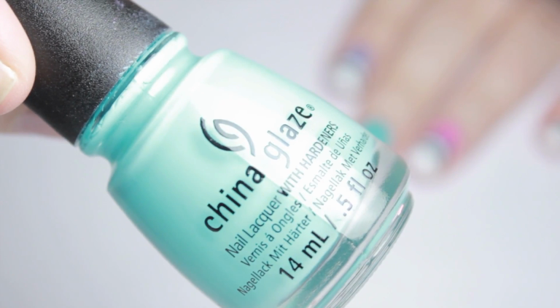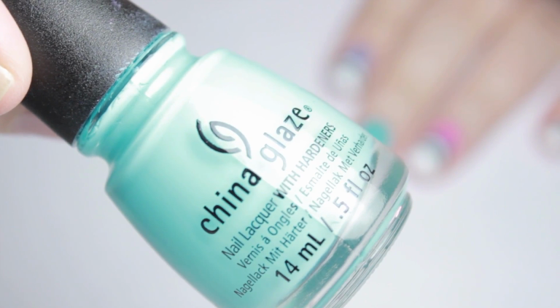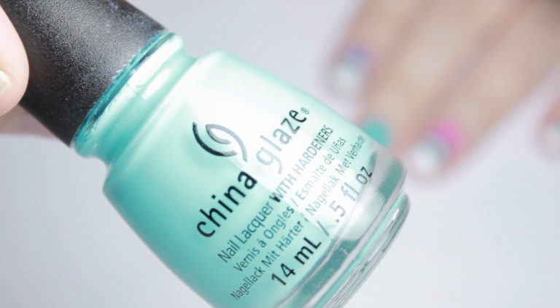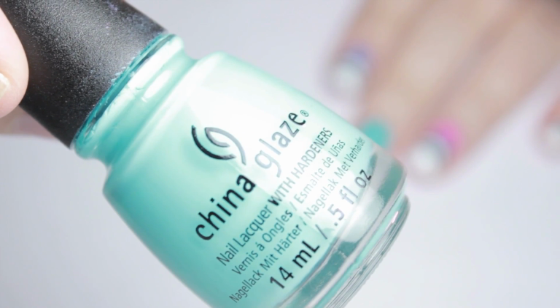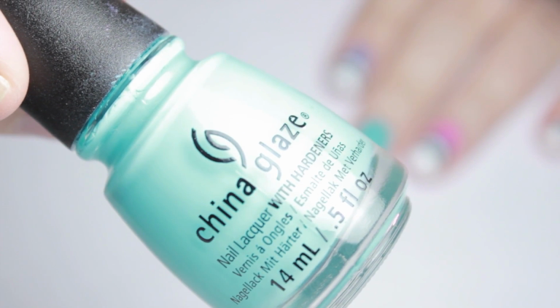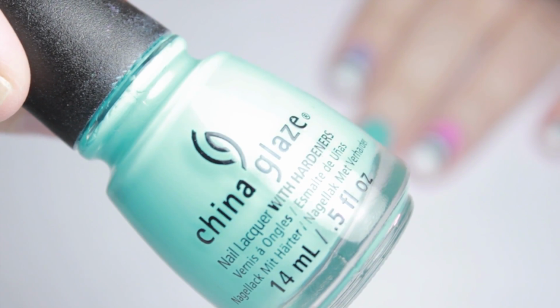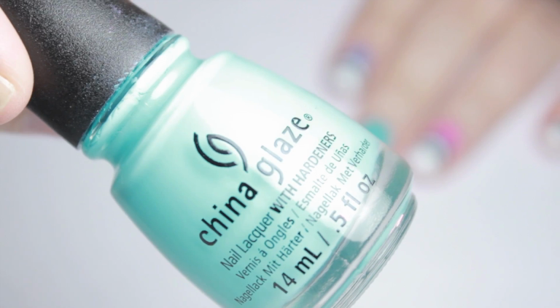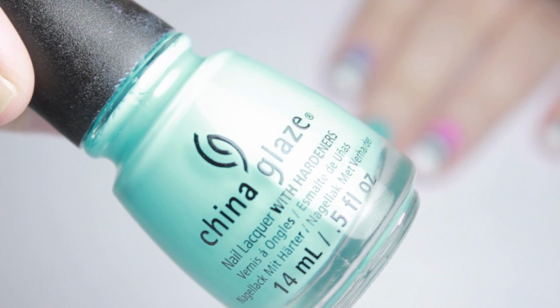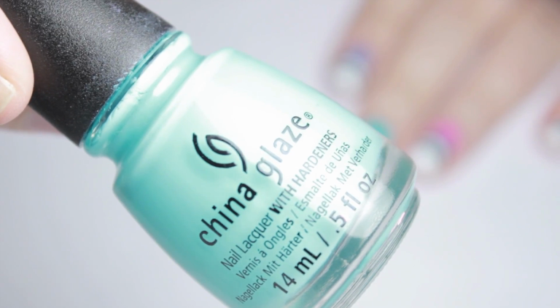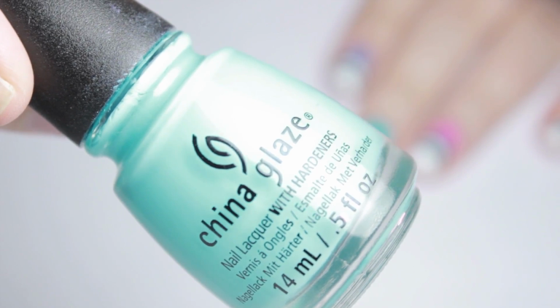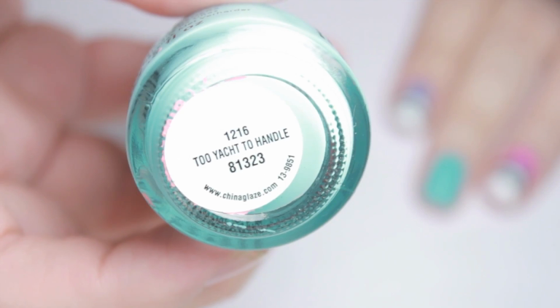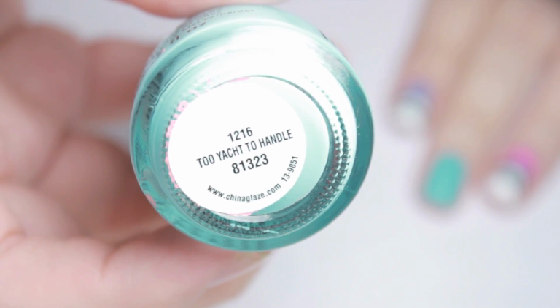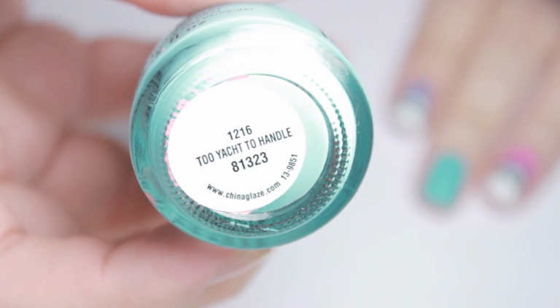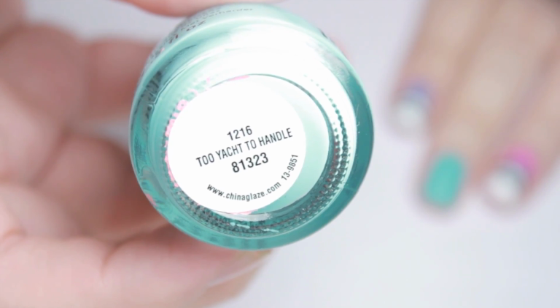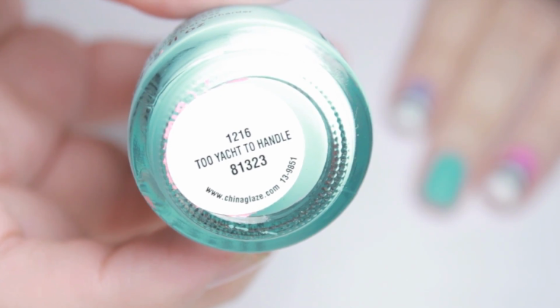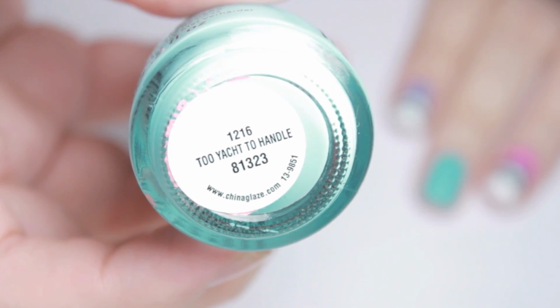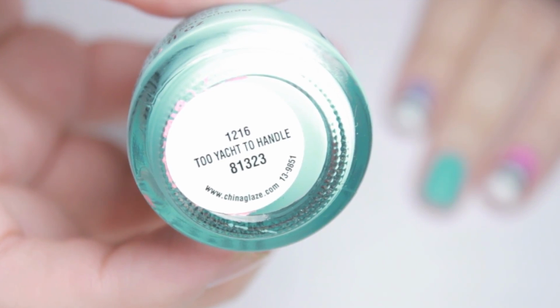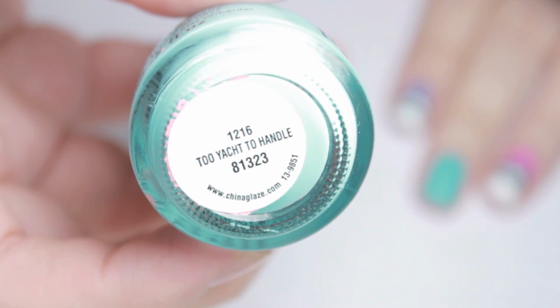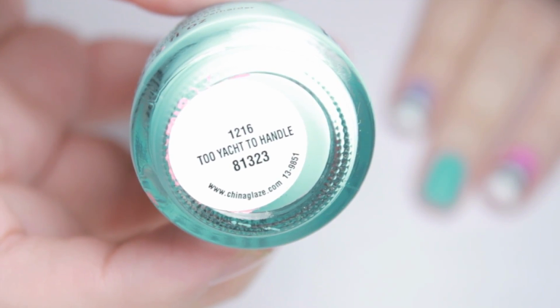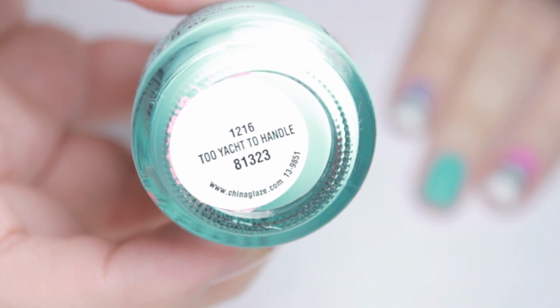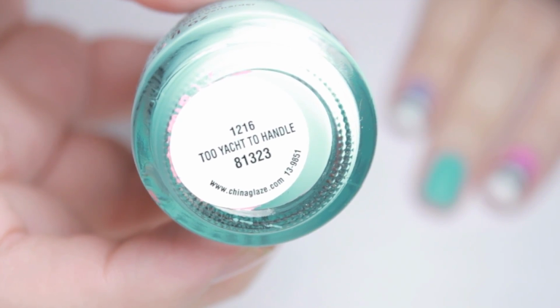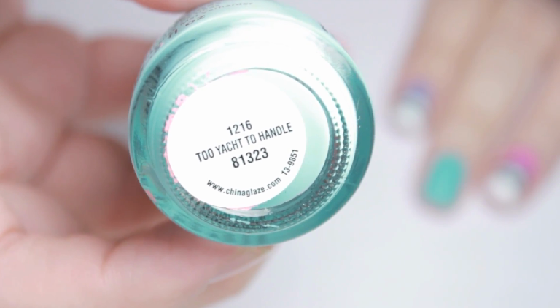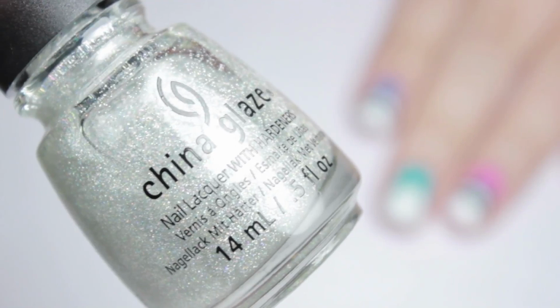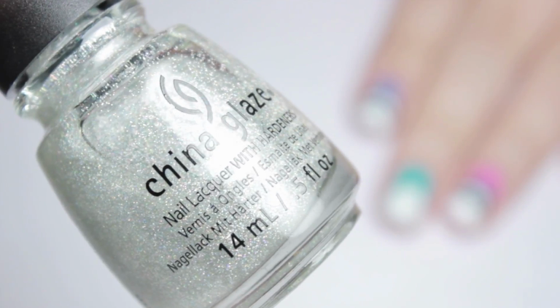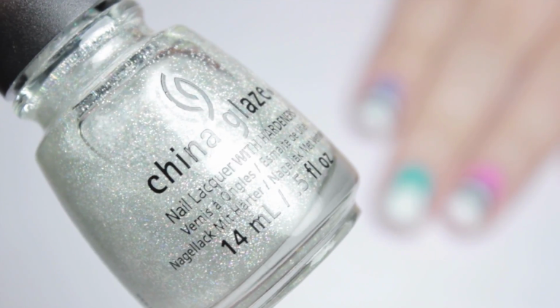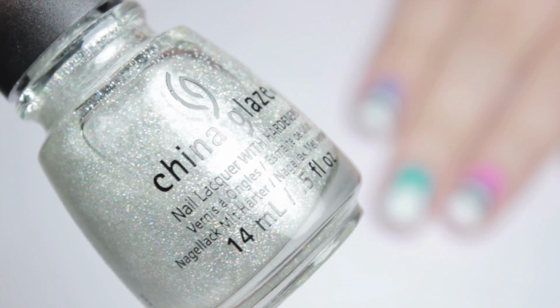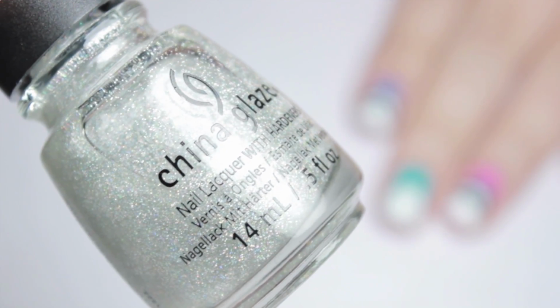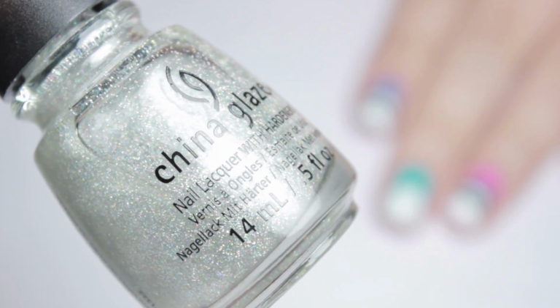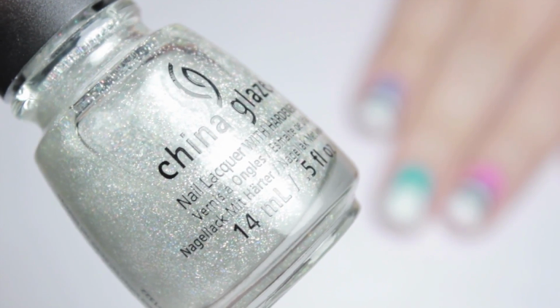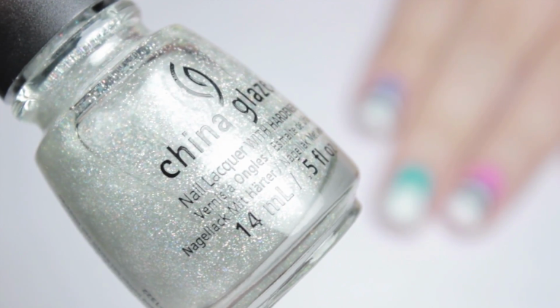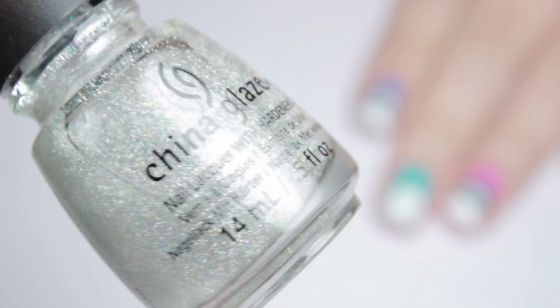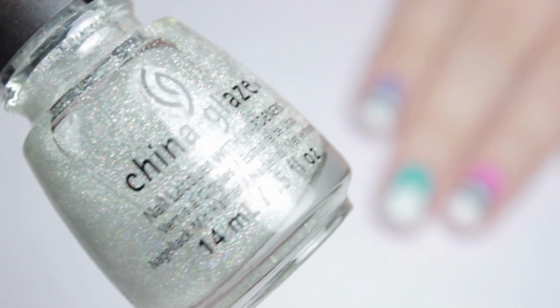To begin, I painted all of my nails with different brightly colored polishes and over top a glitter polish.